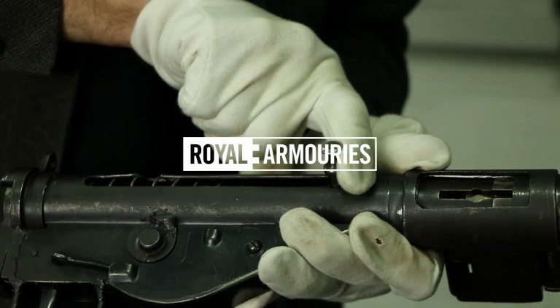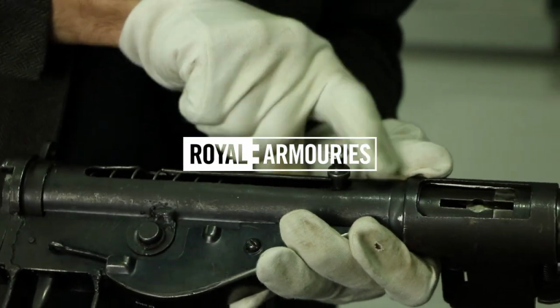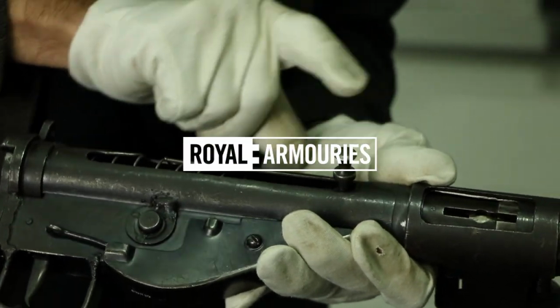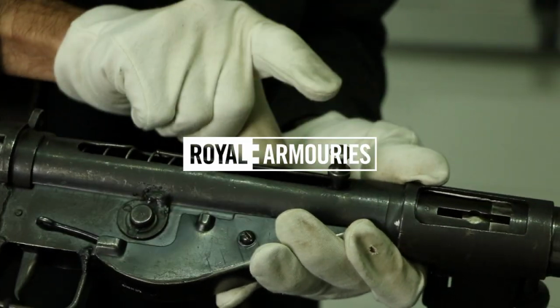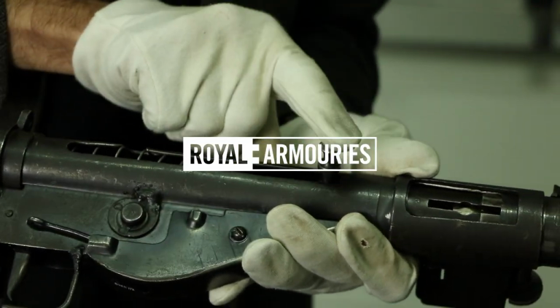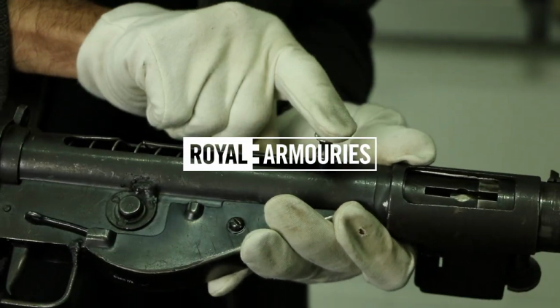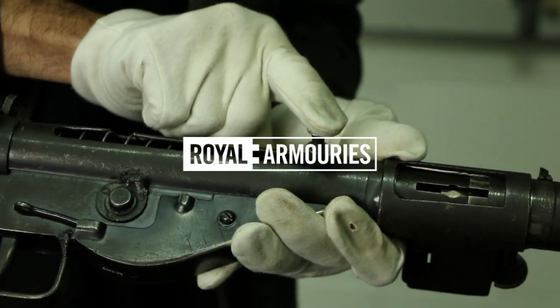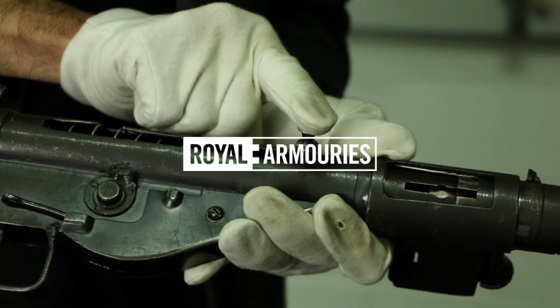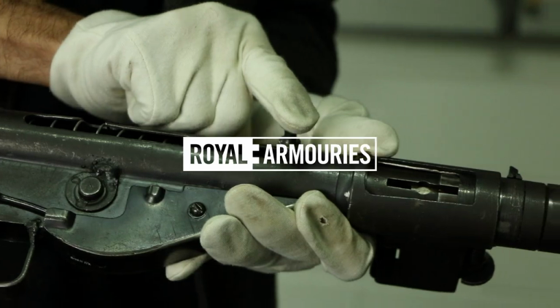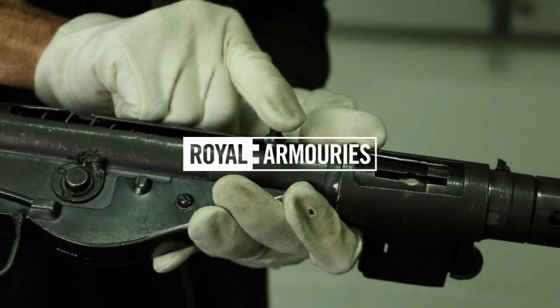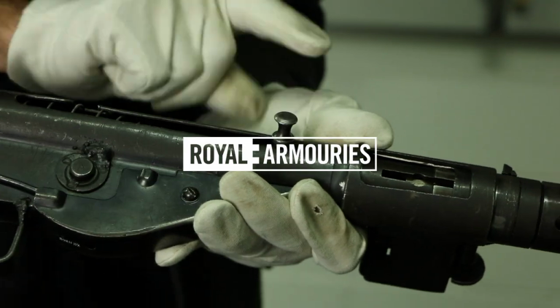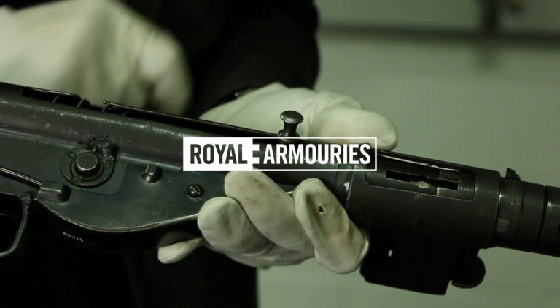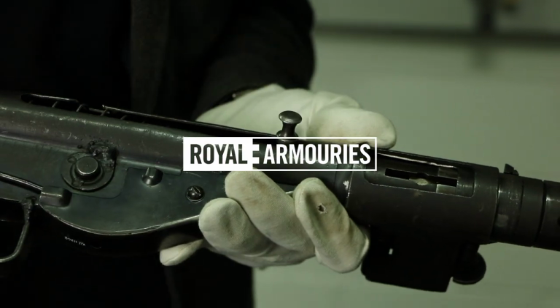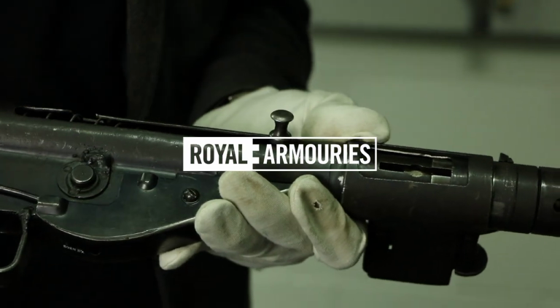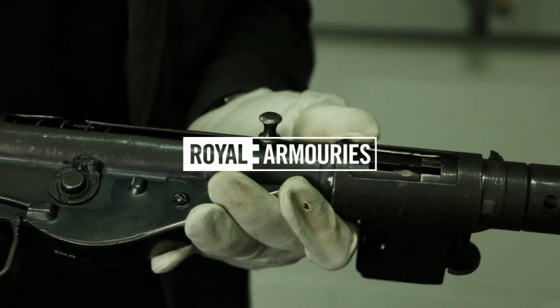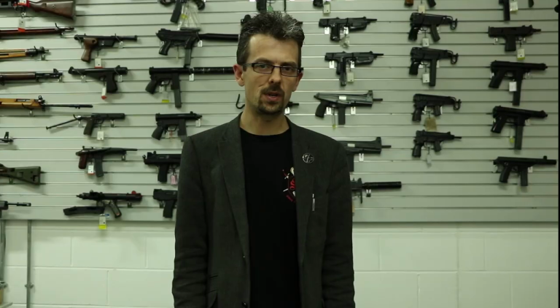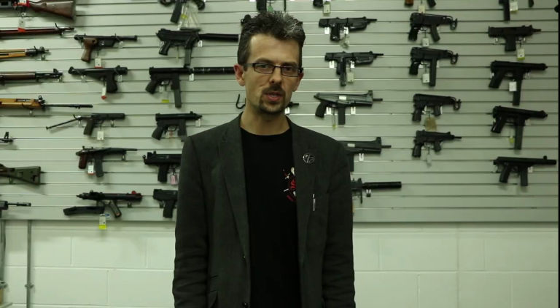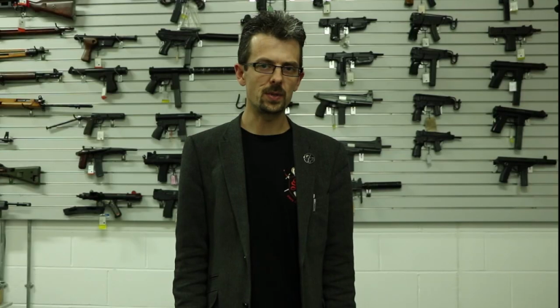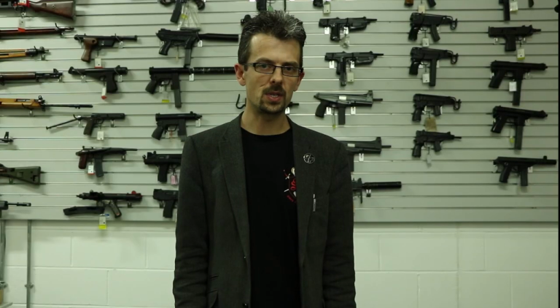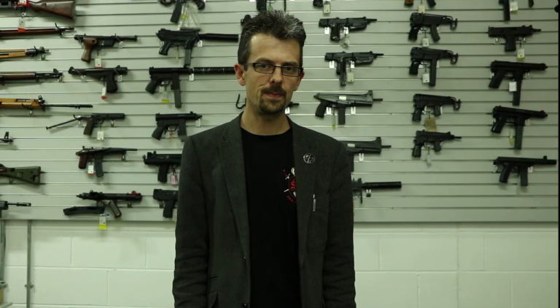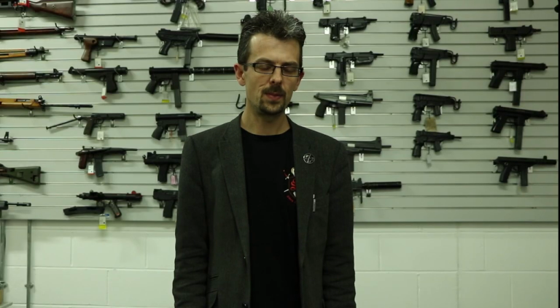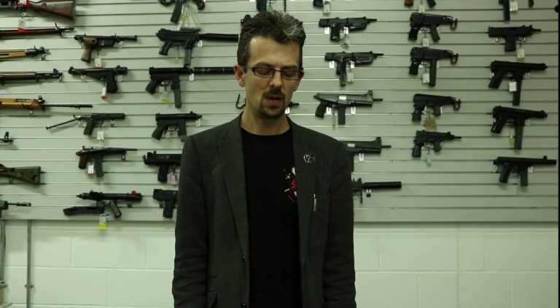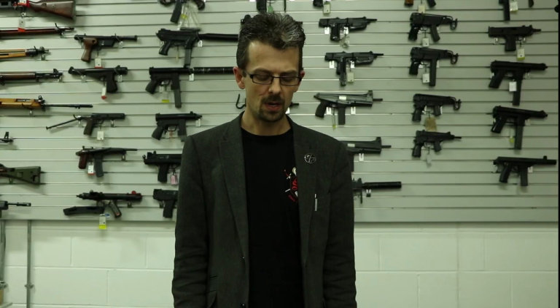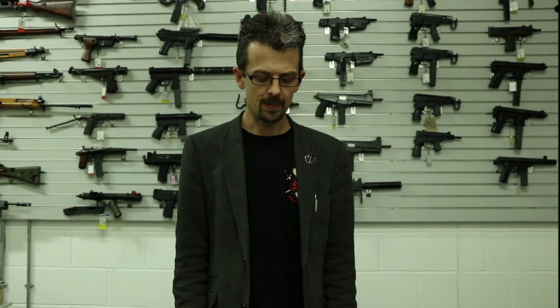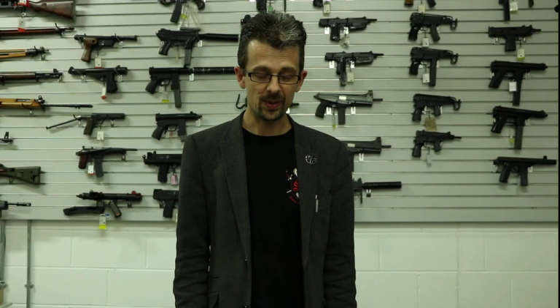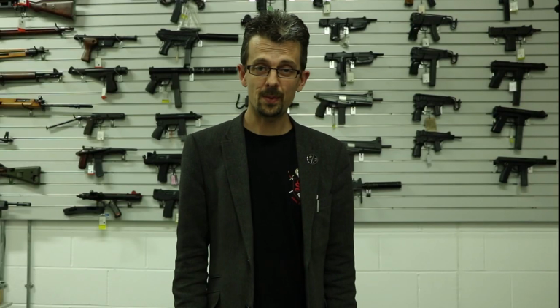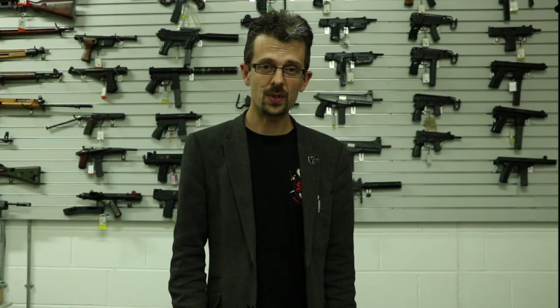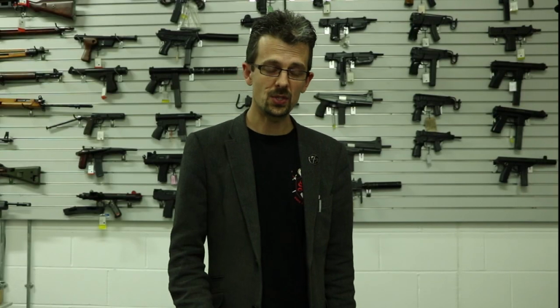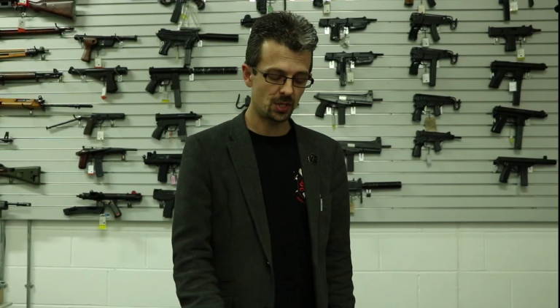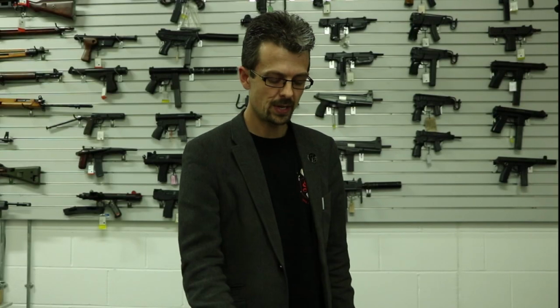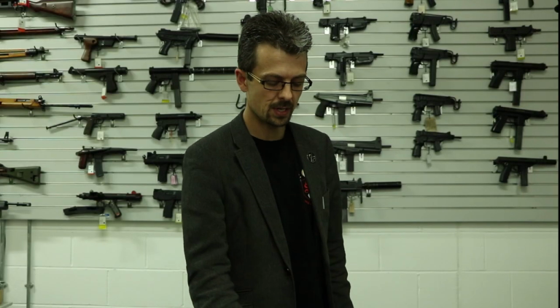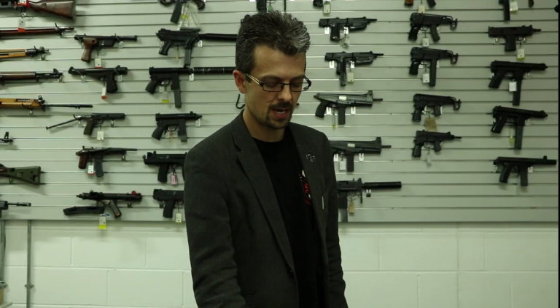Hi, I'm Jonathan. I'm one of the curators here at the Royal Armouries Museum. I have a couple of things to show you today.